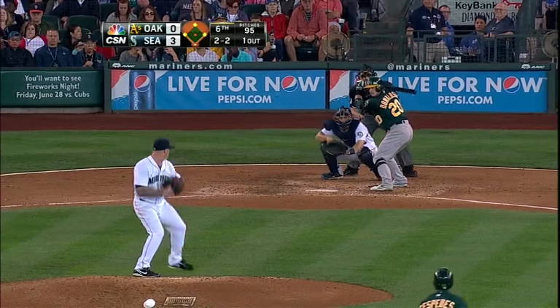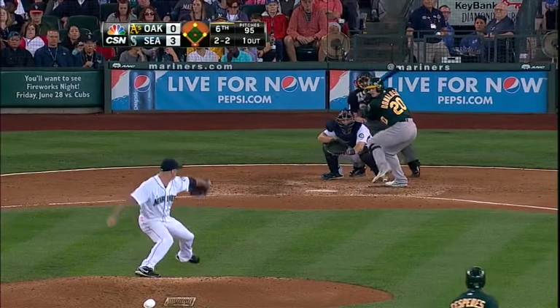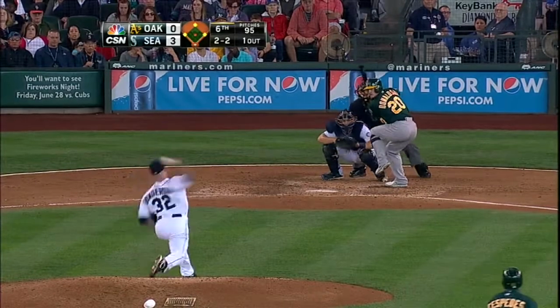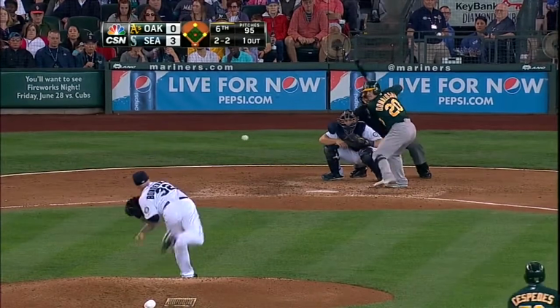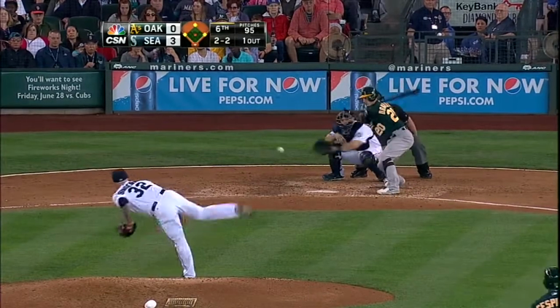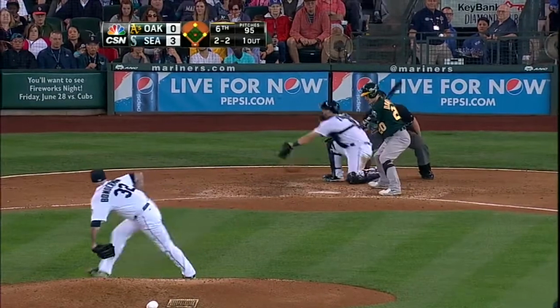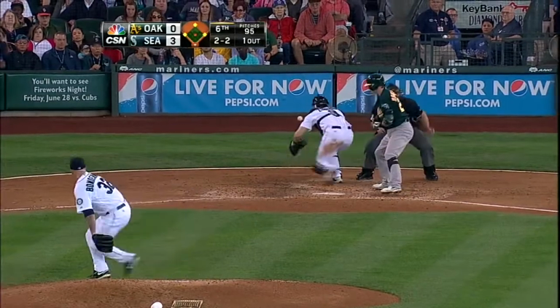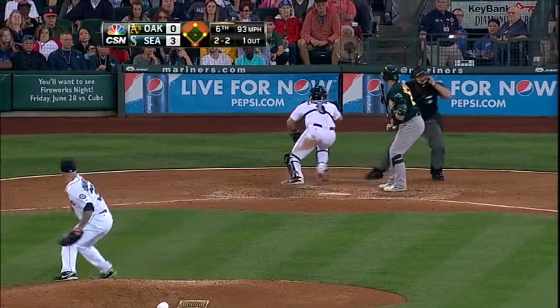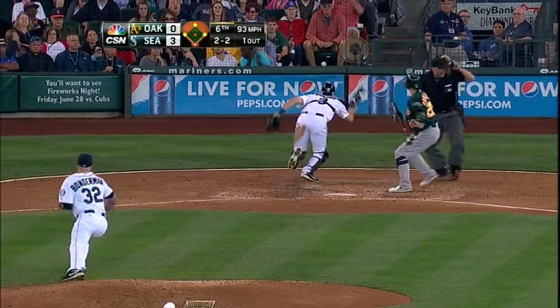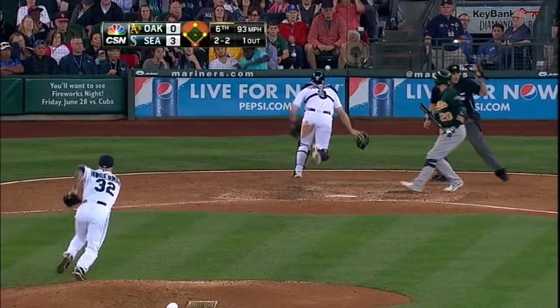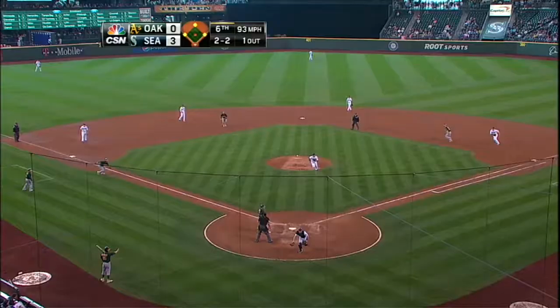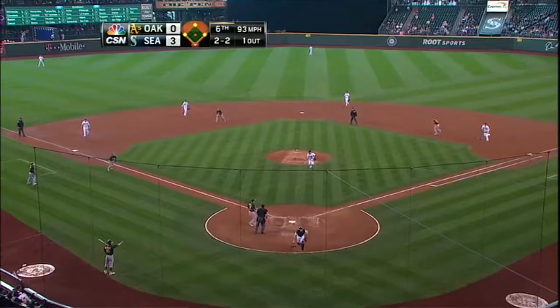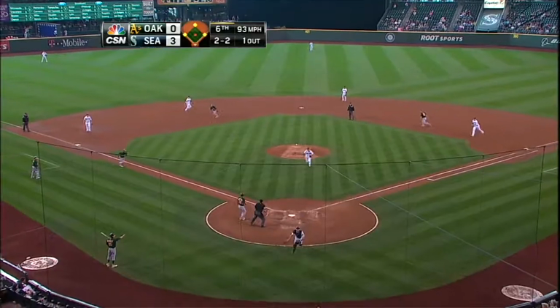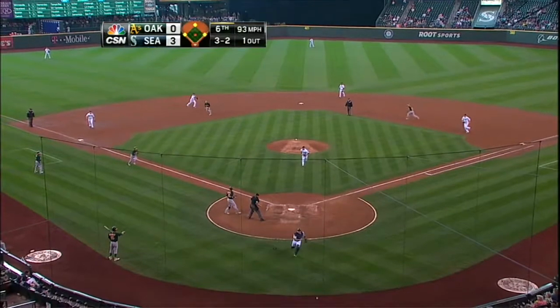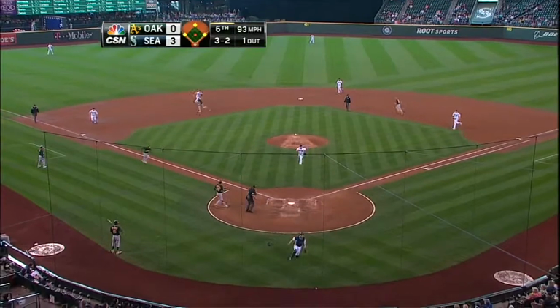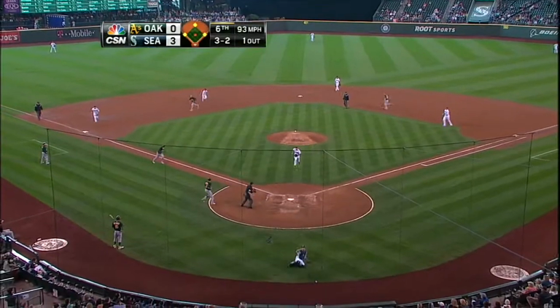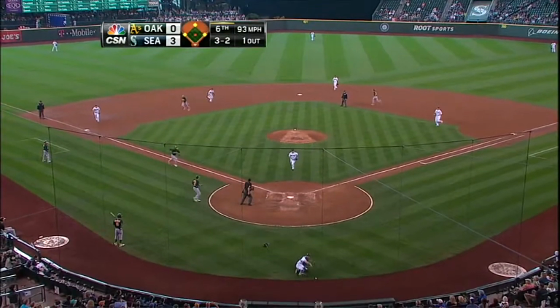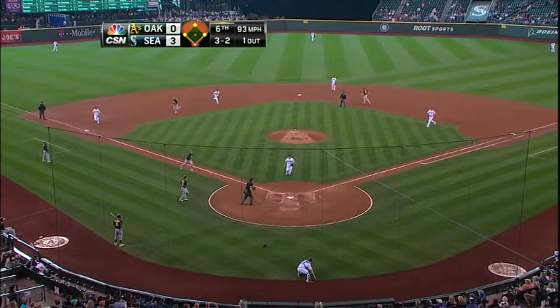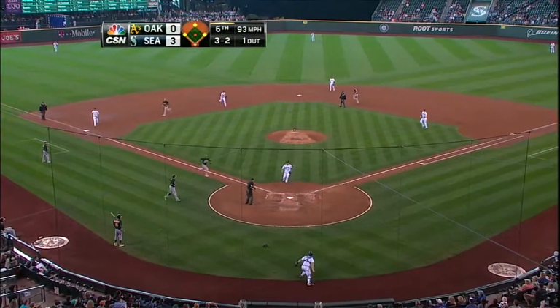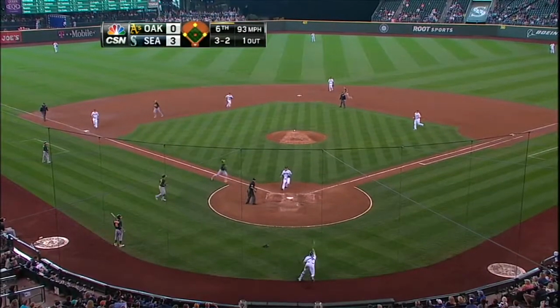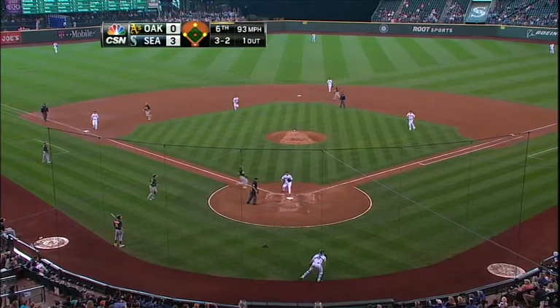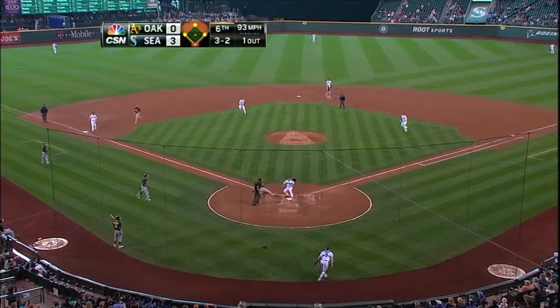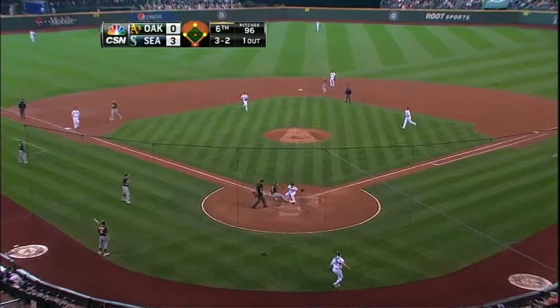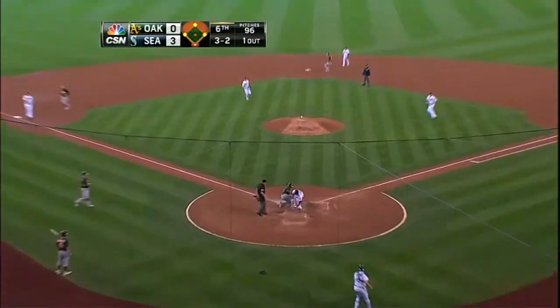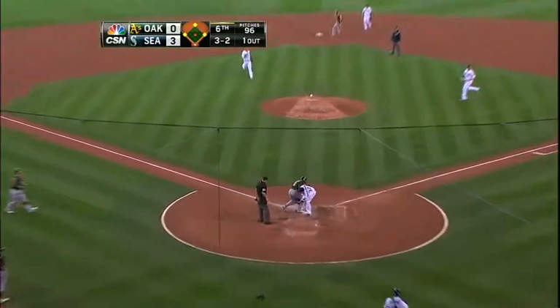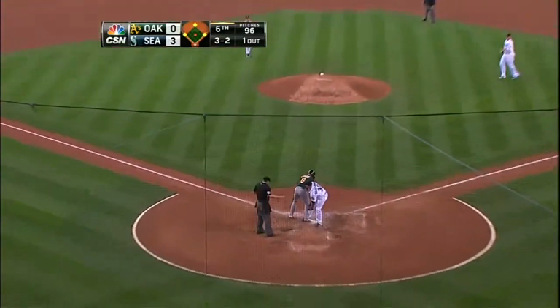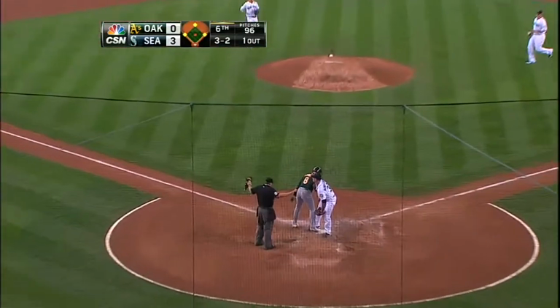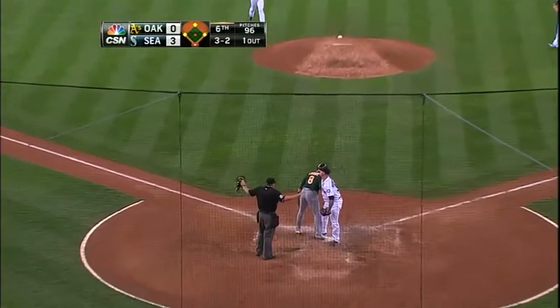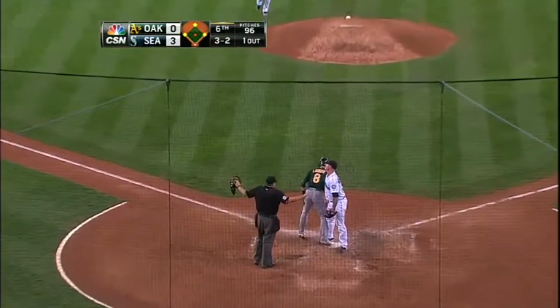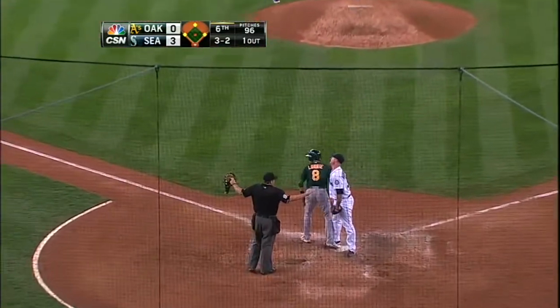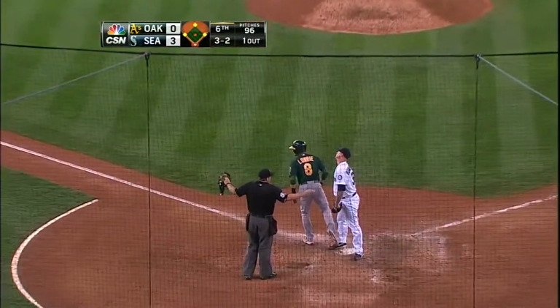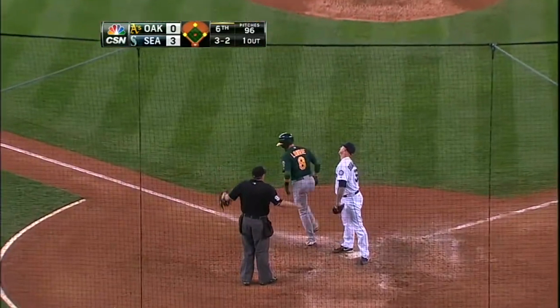Pitch to the backstop. Lowry comes in and Lowry is safe, and the A's are on the board.